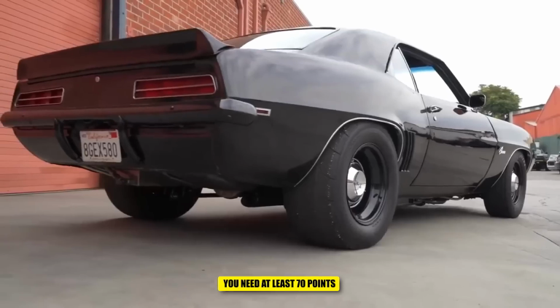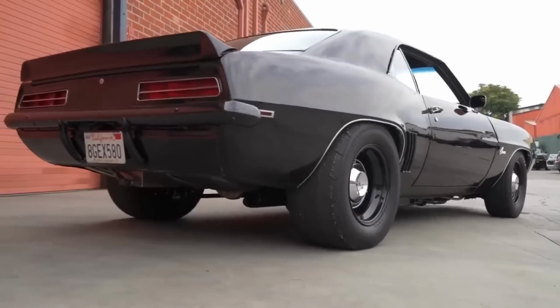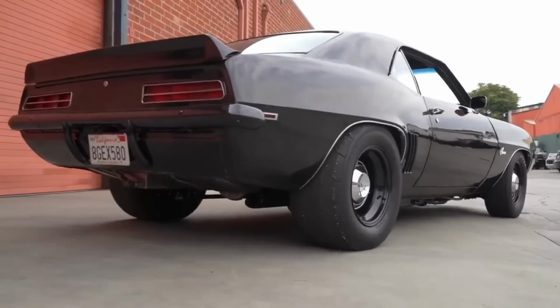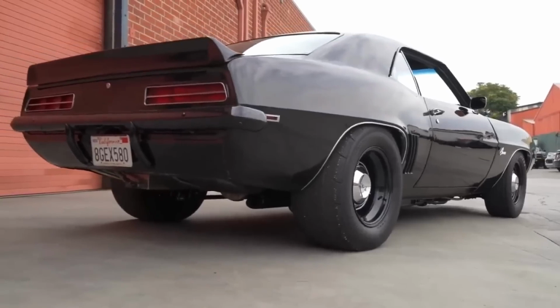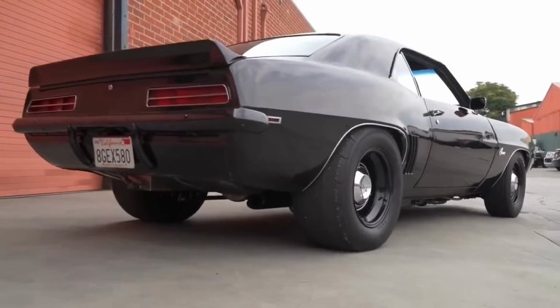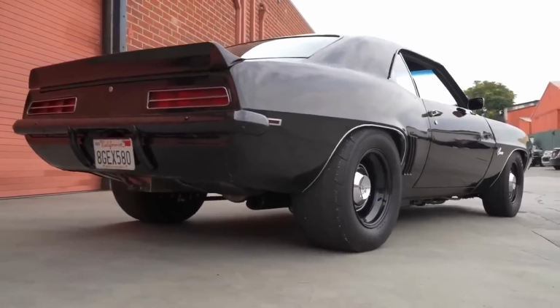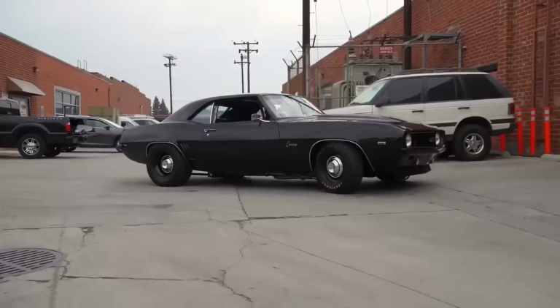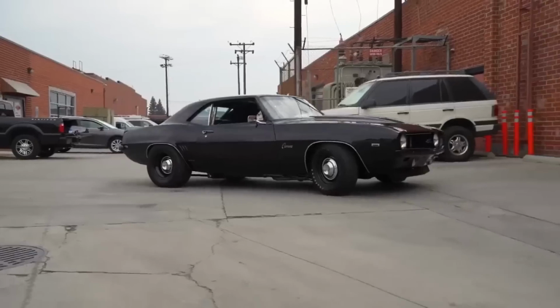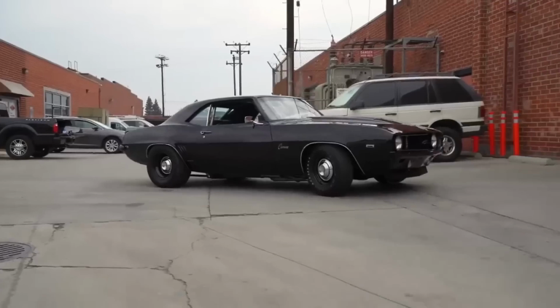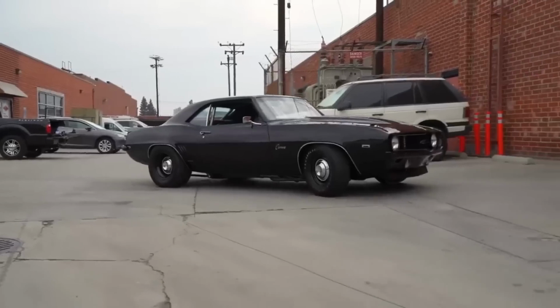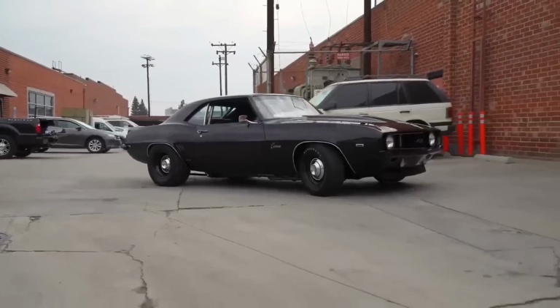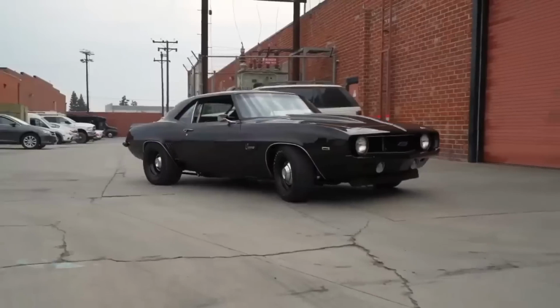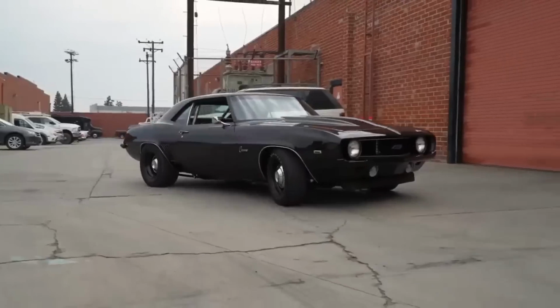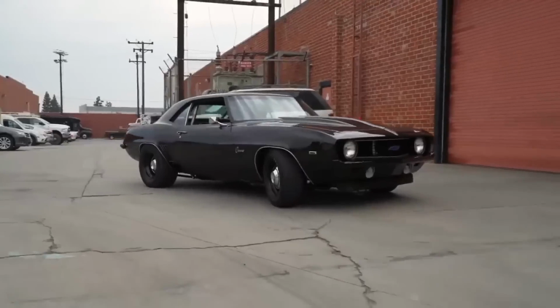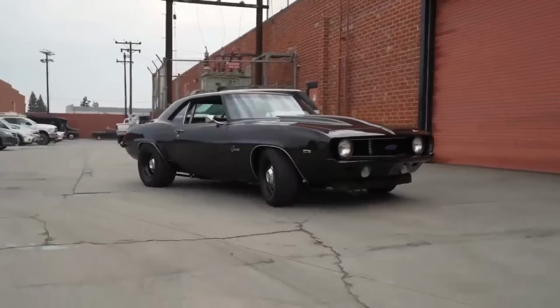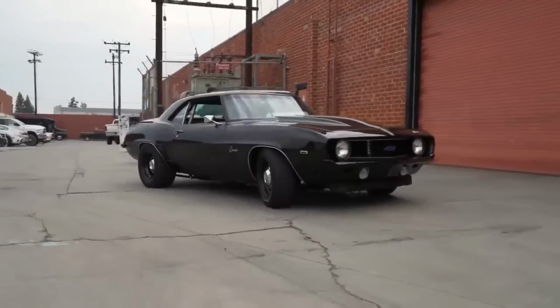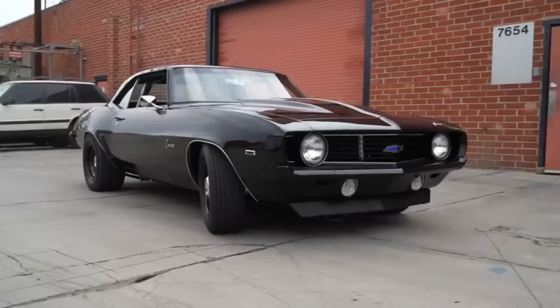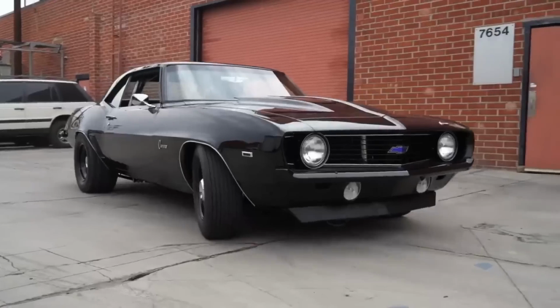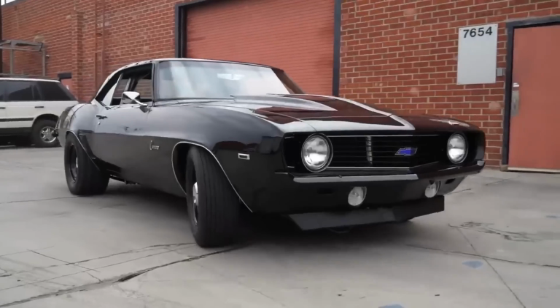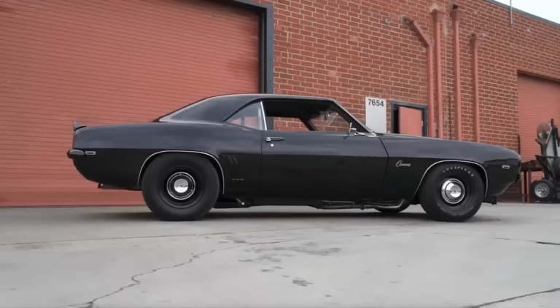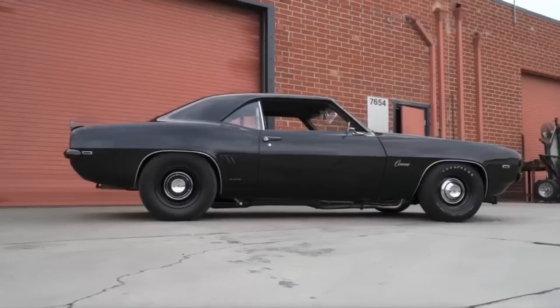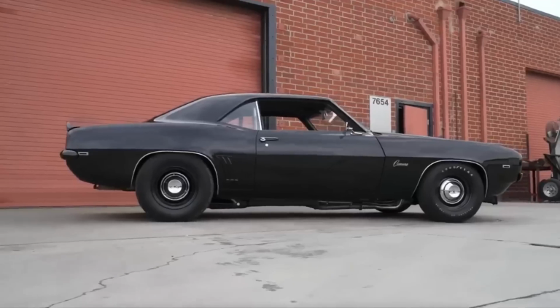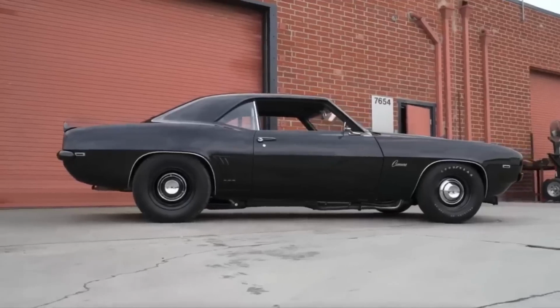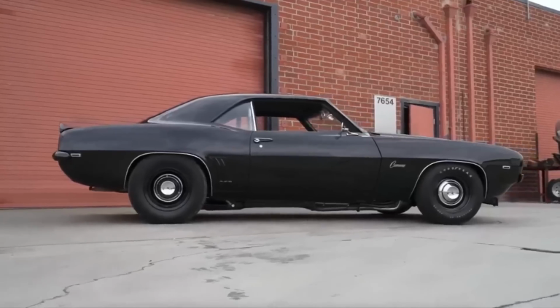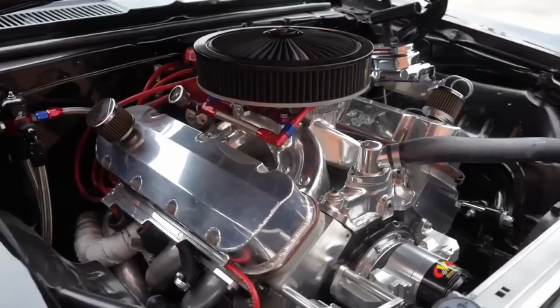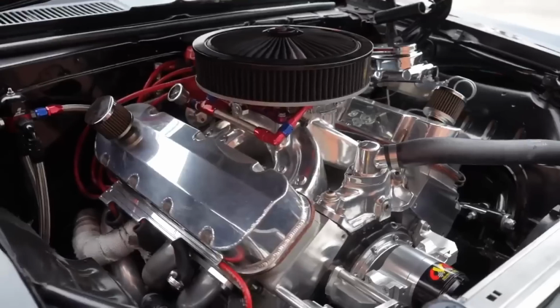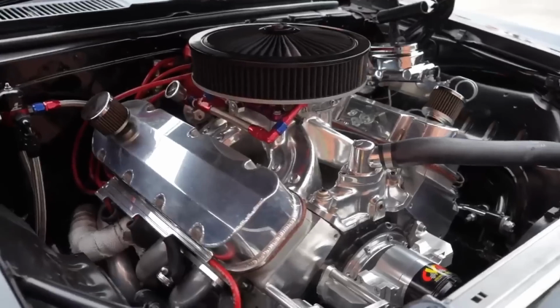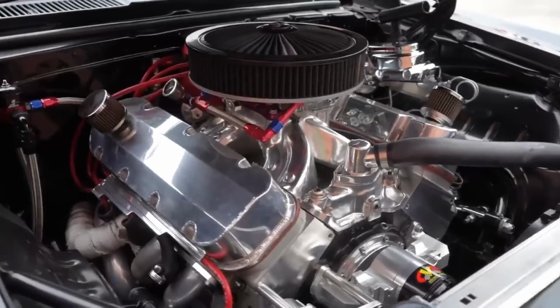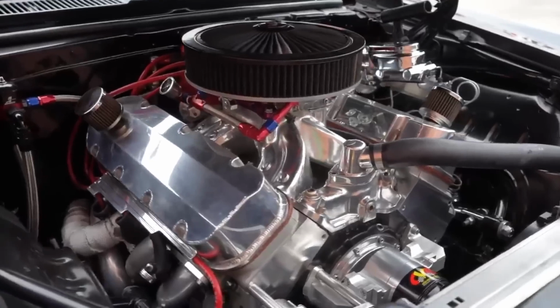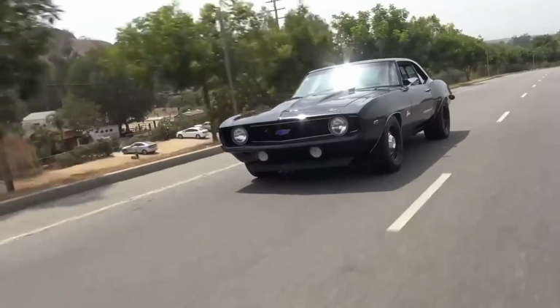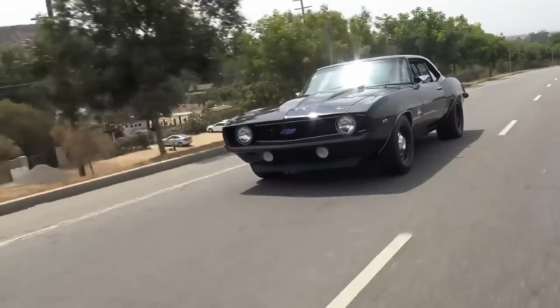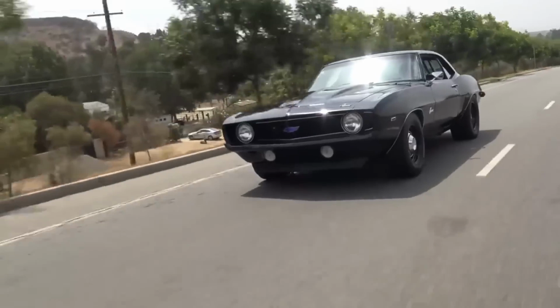Alright, let's move on and see how well you know your muscle cars. Also, don't forget to comment down your final result below.